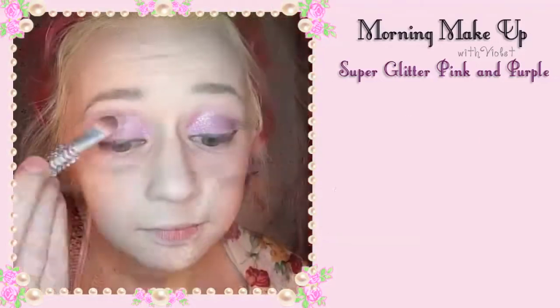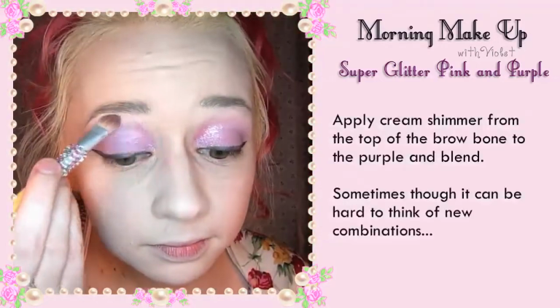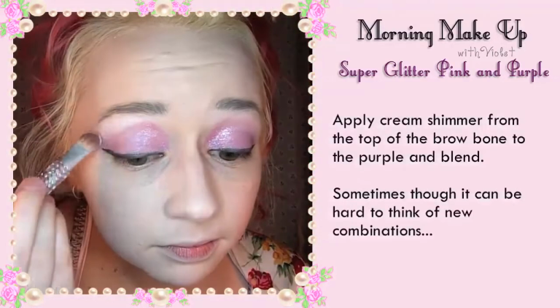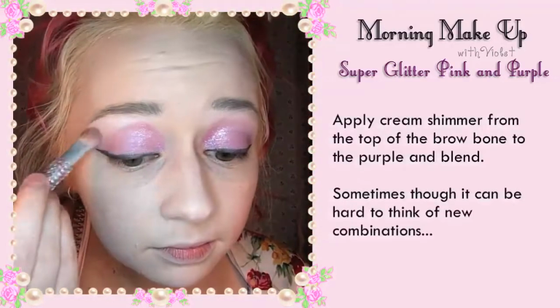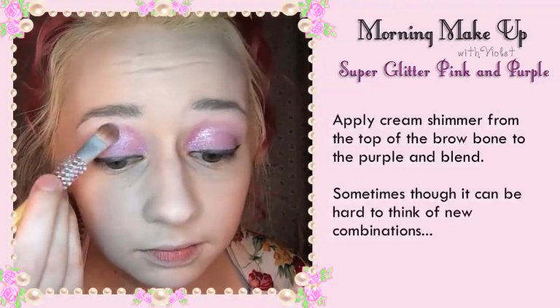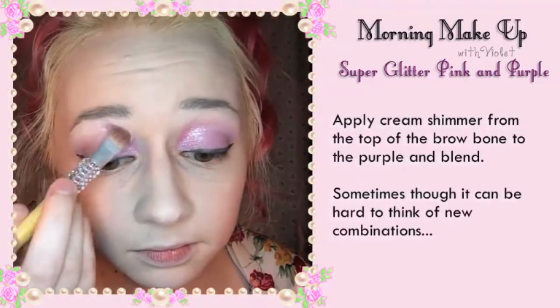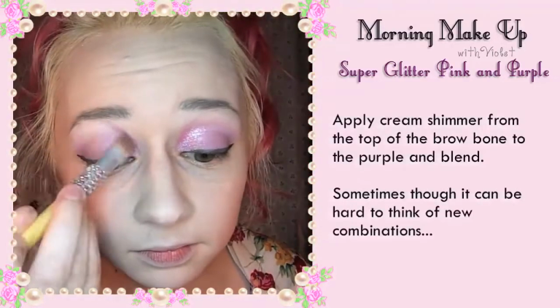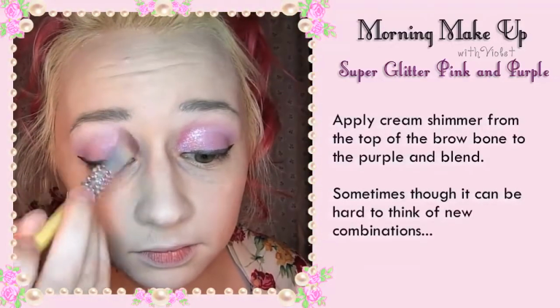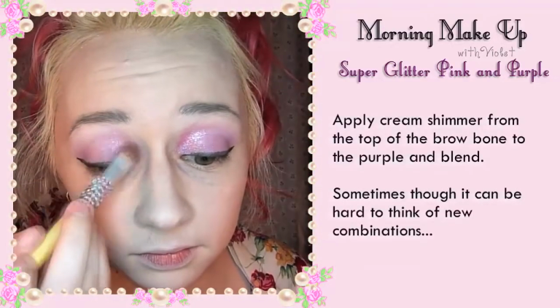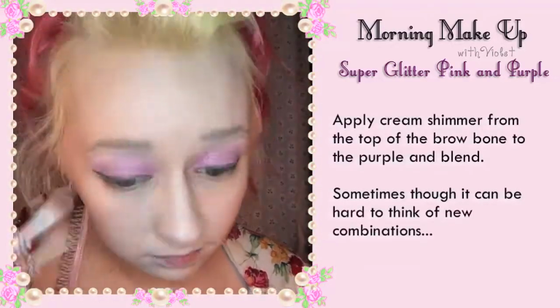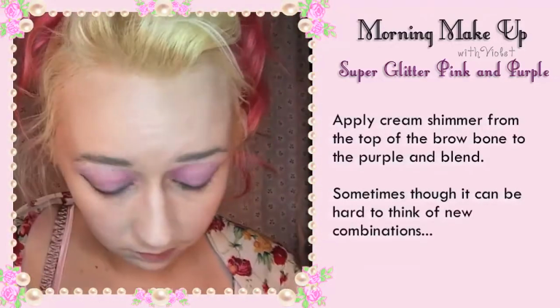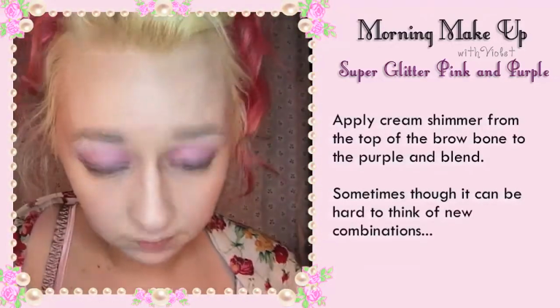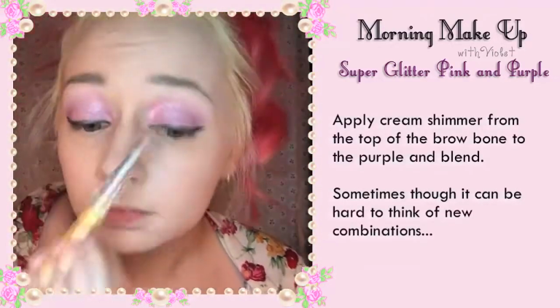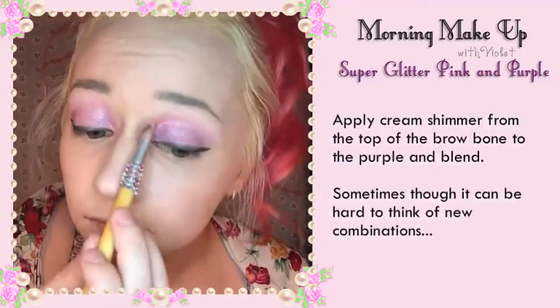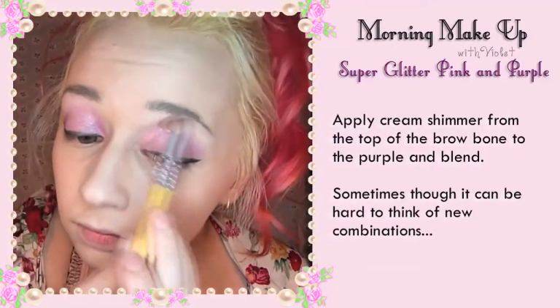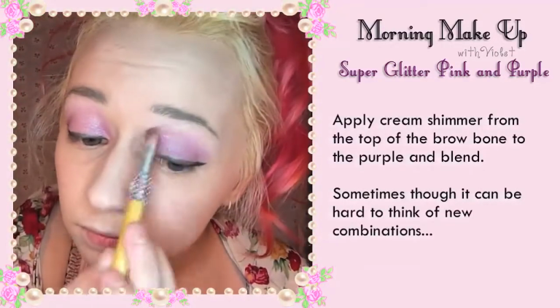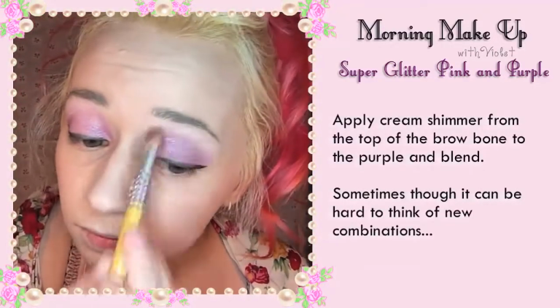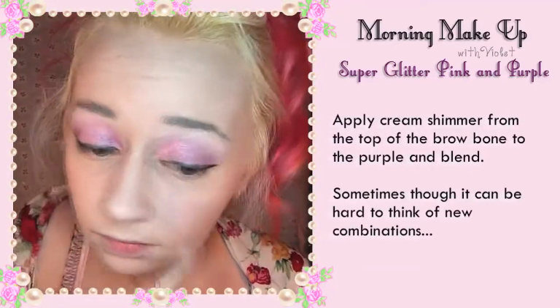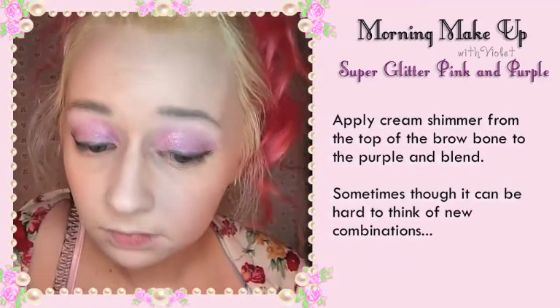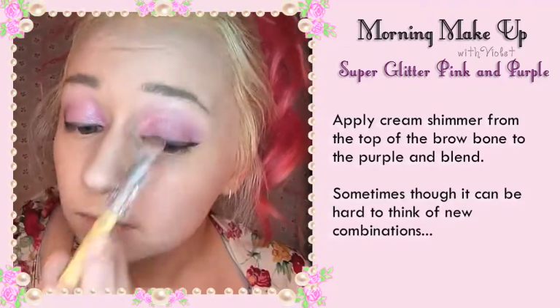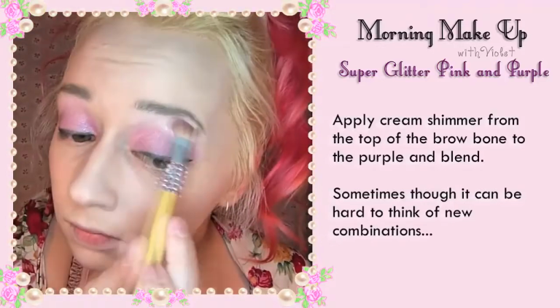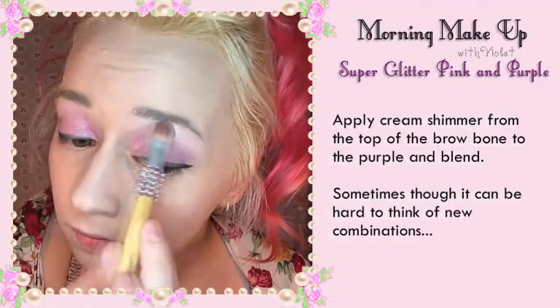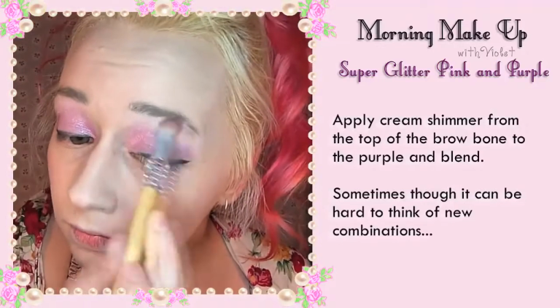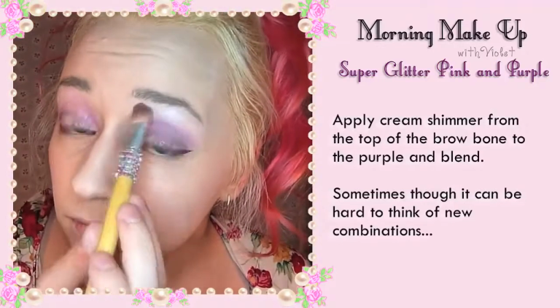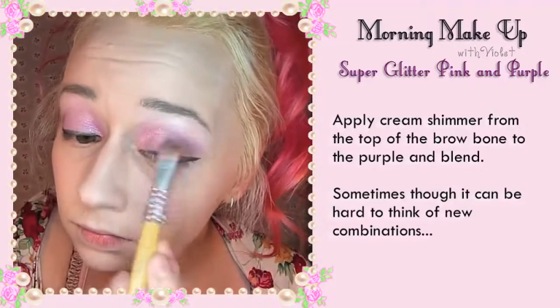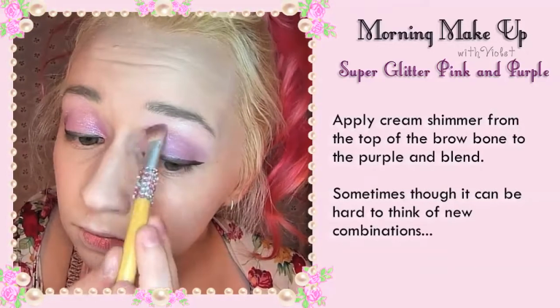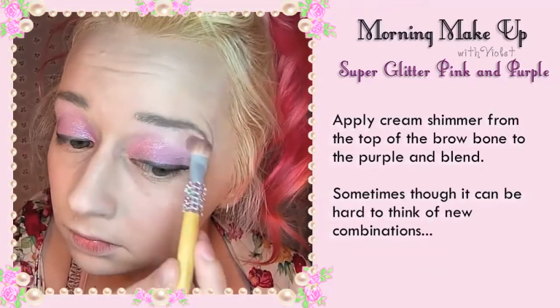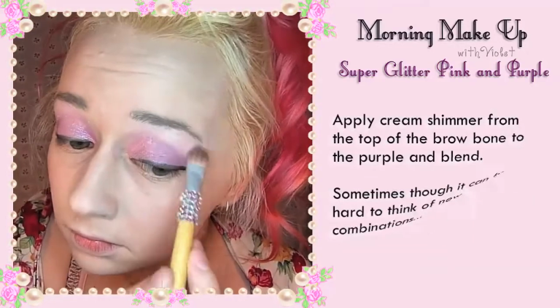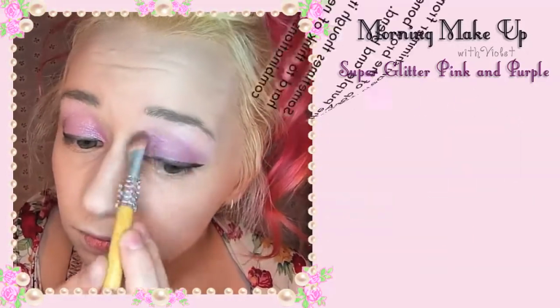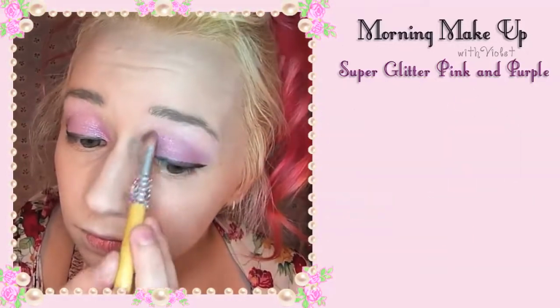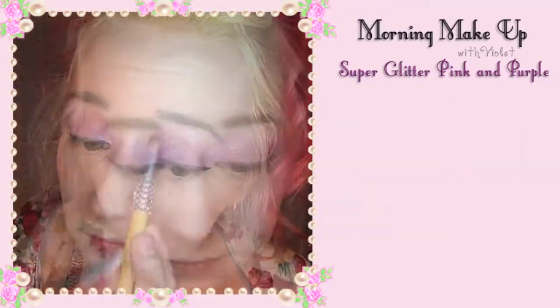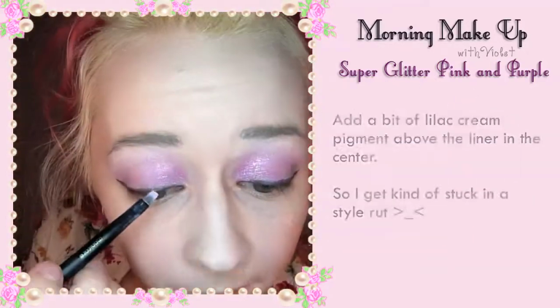Apply cream shimmer from the top of the brow bone to the purple and blend. Sometimes though it can be hard to think of new combinations.